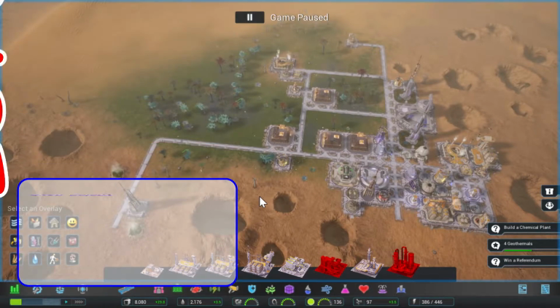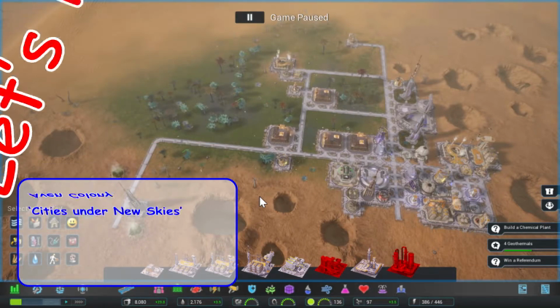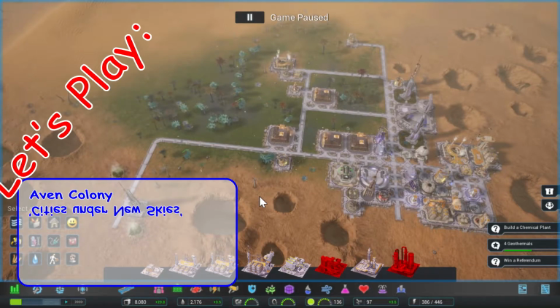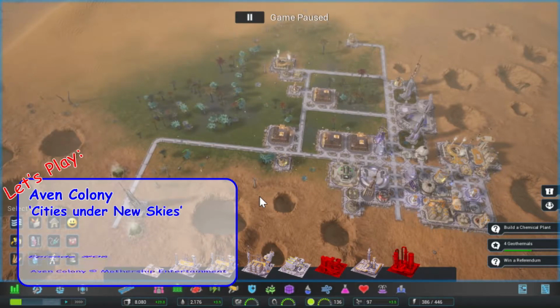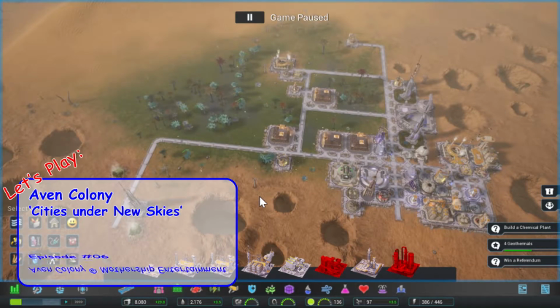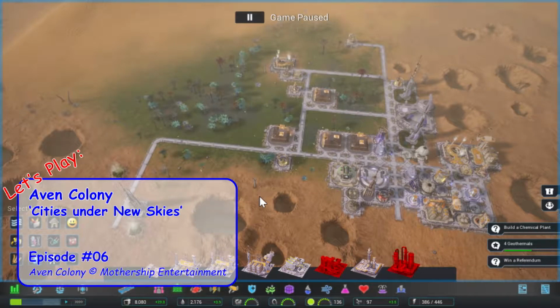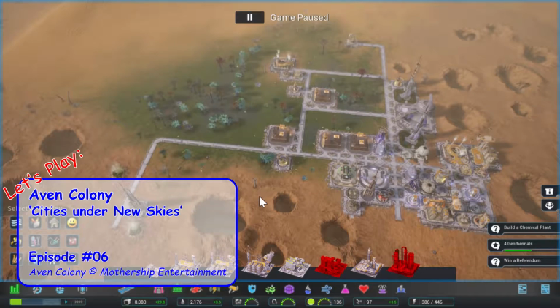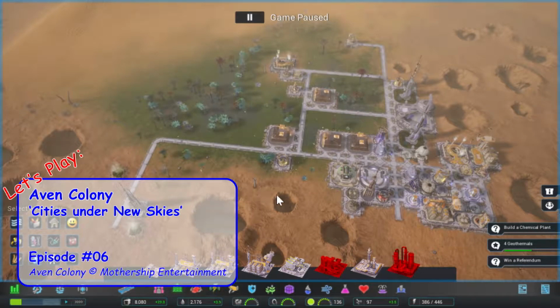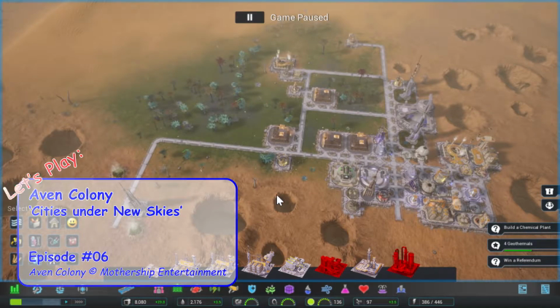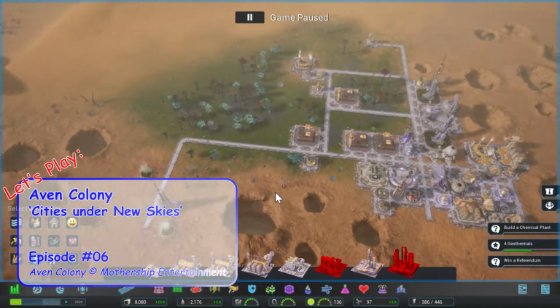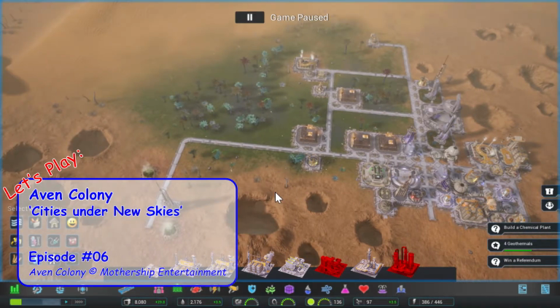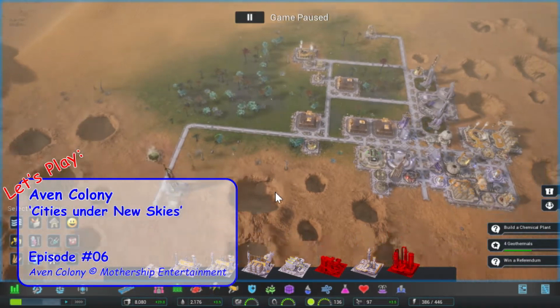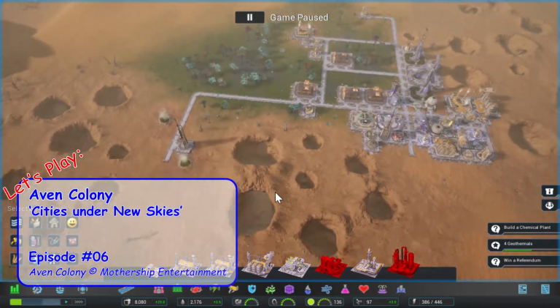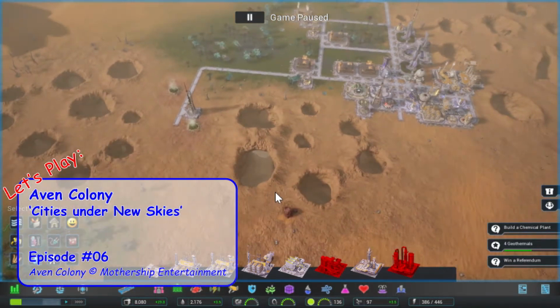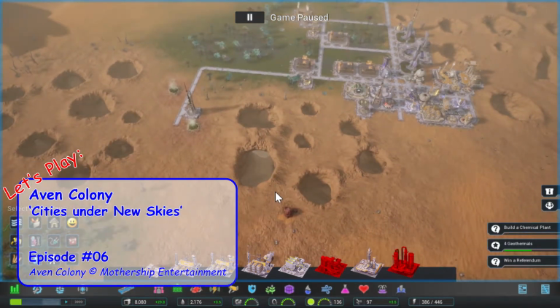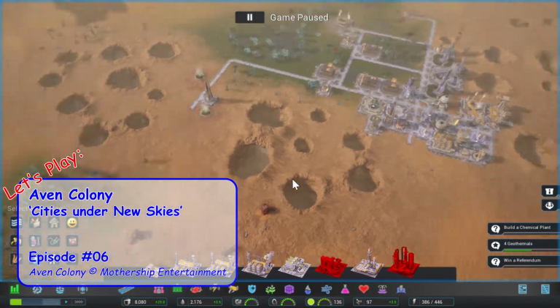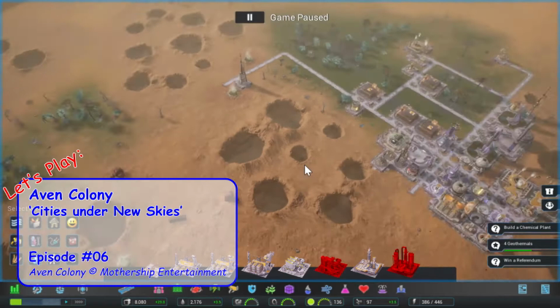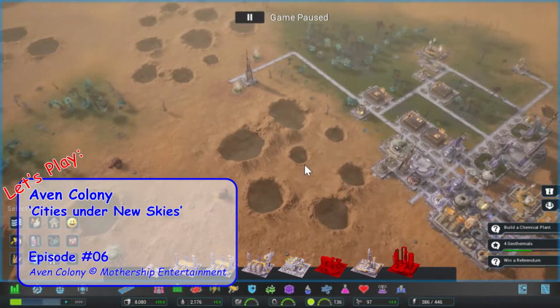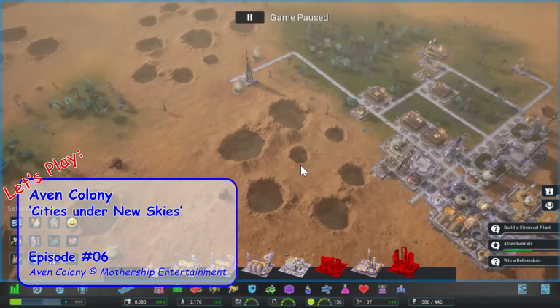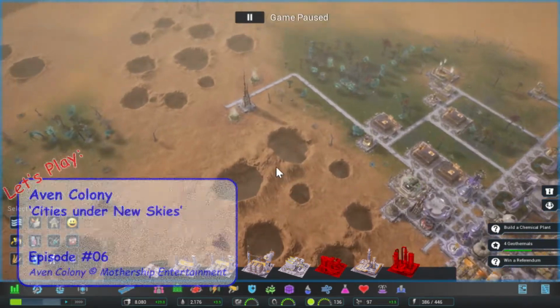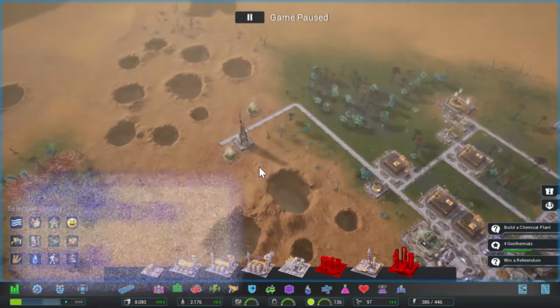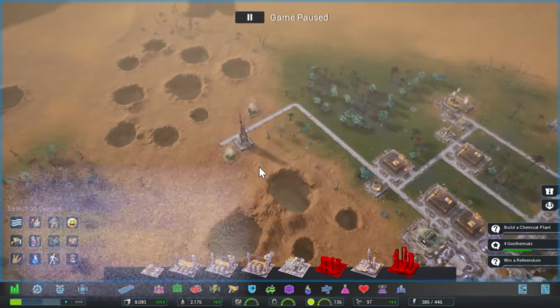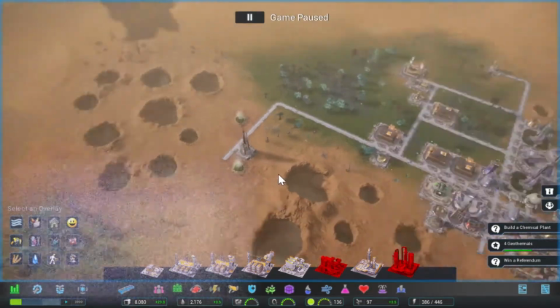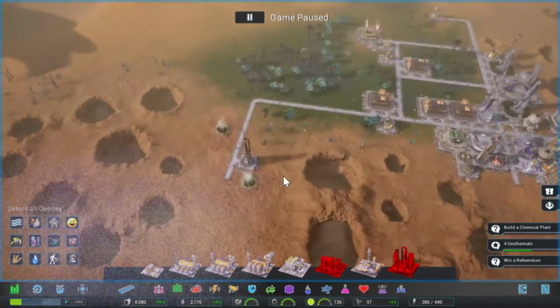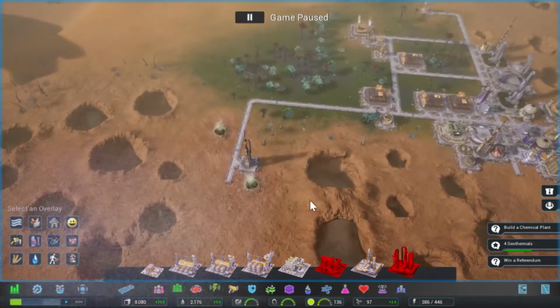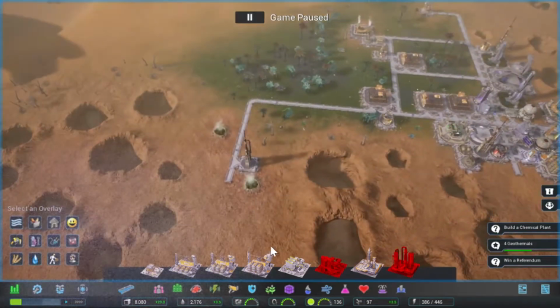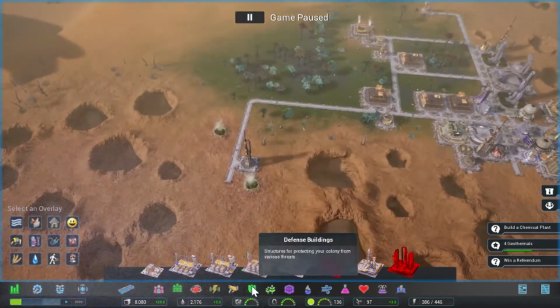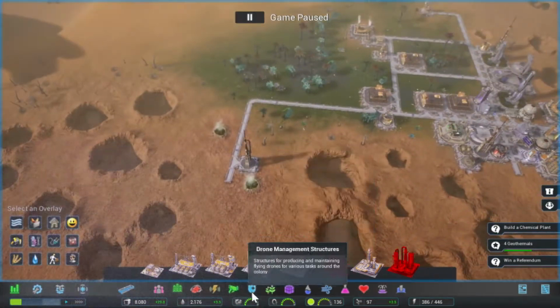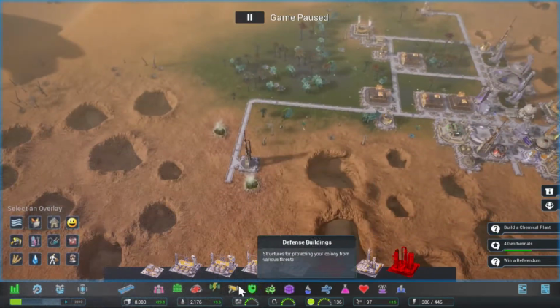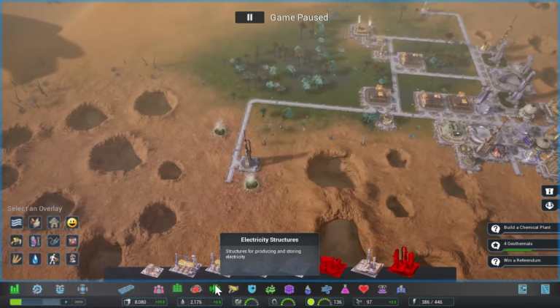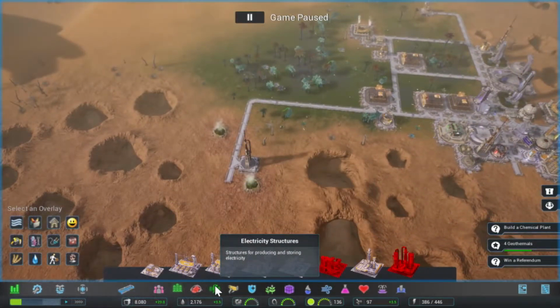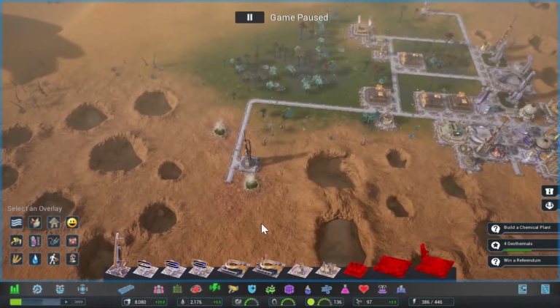Greetings and salutations, I'm Keb. Welcome back to this let's play of Aven Colony, where we are messing about in the desert.